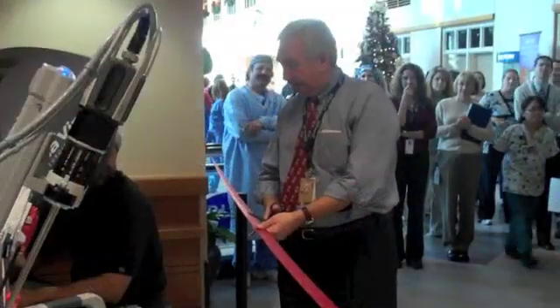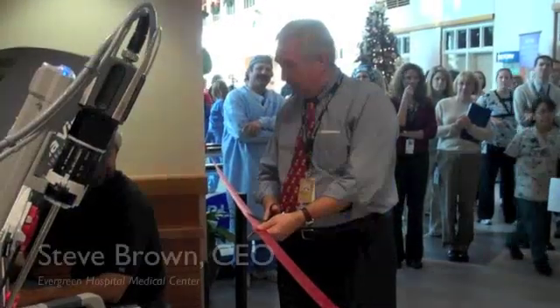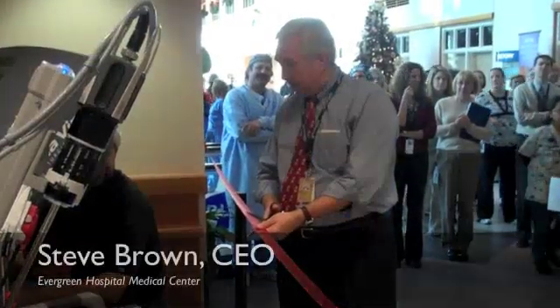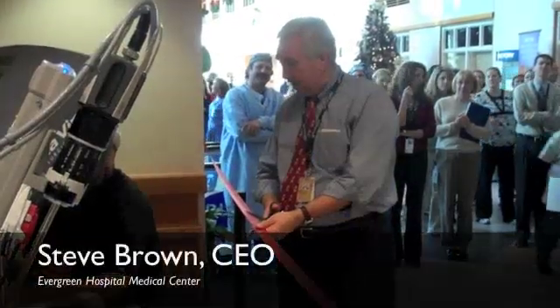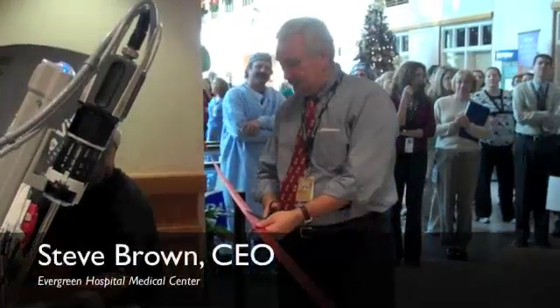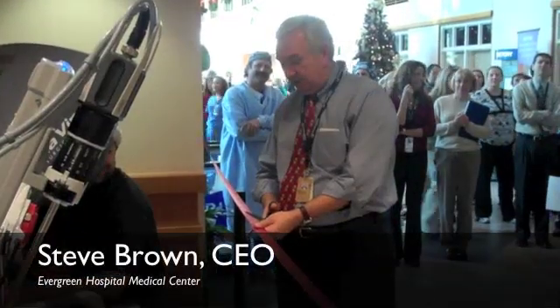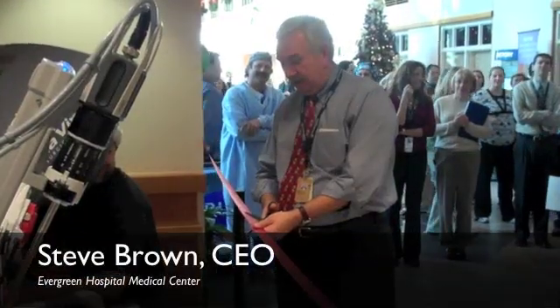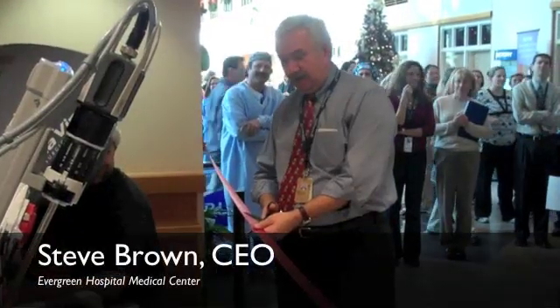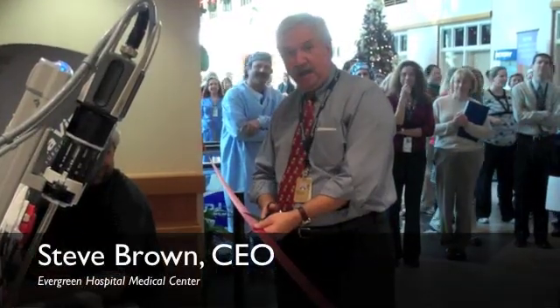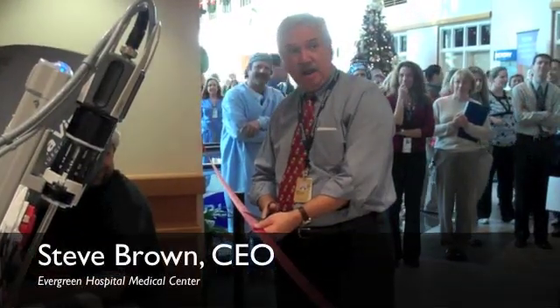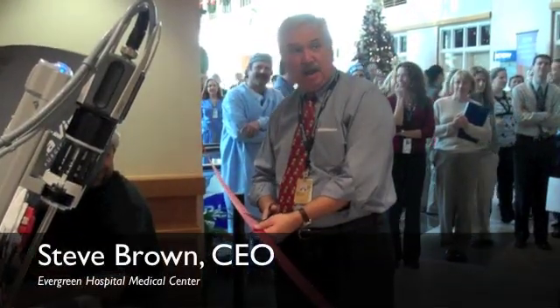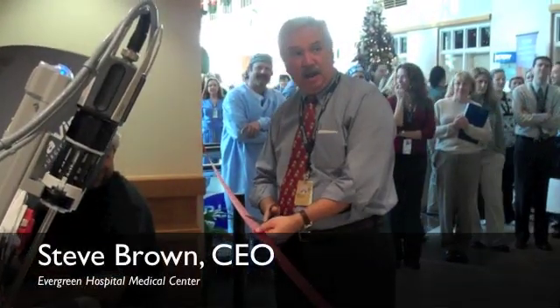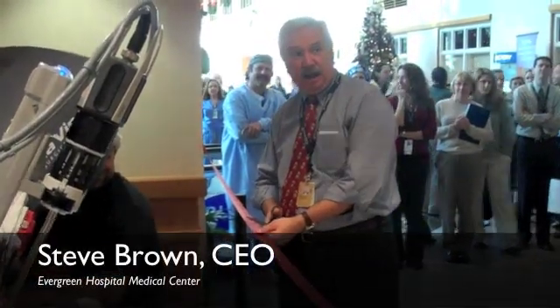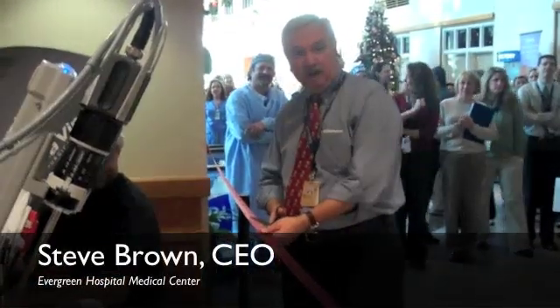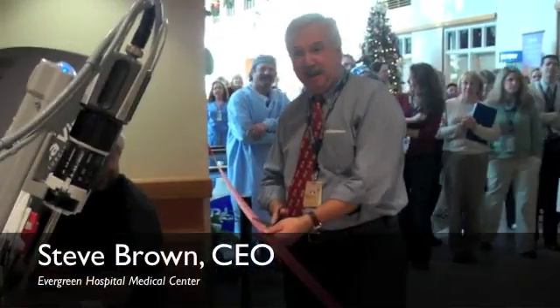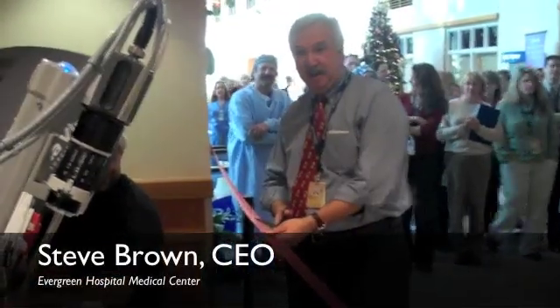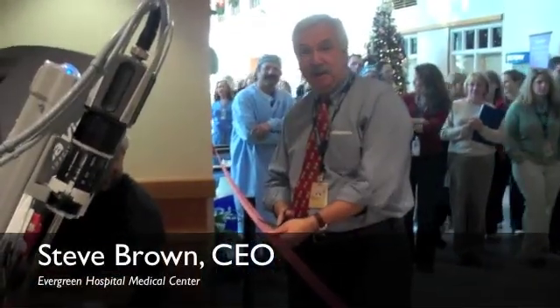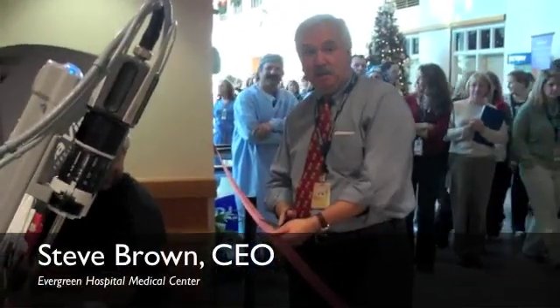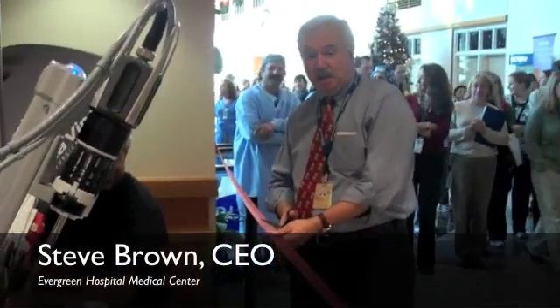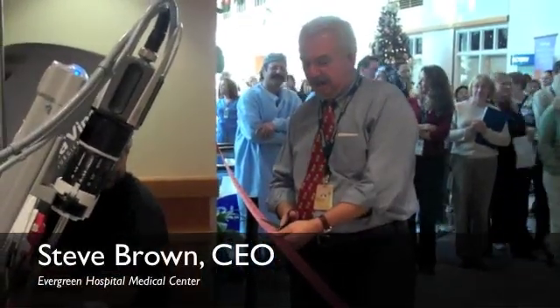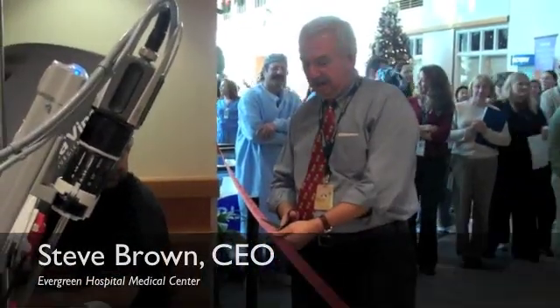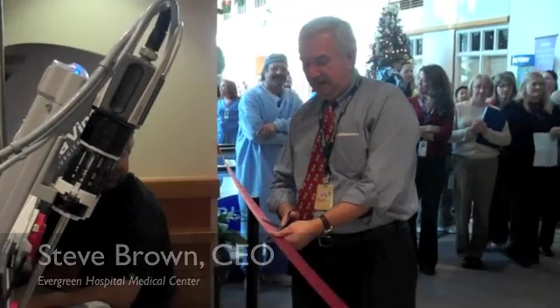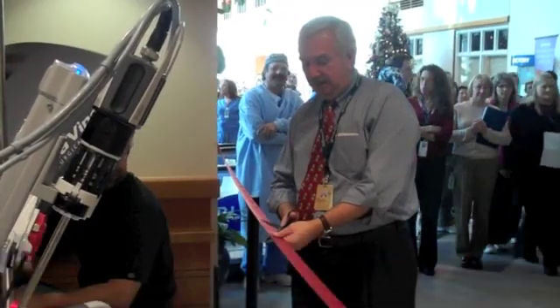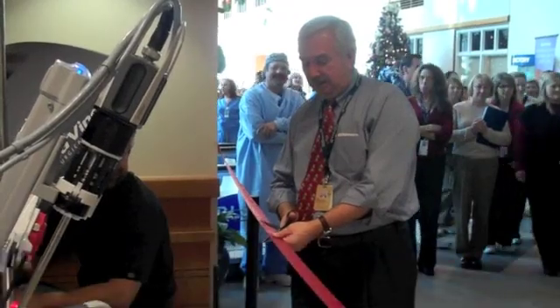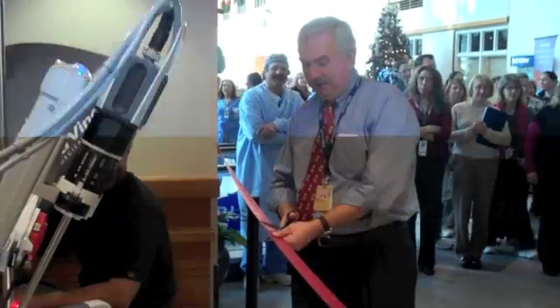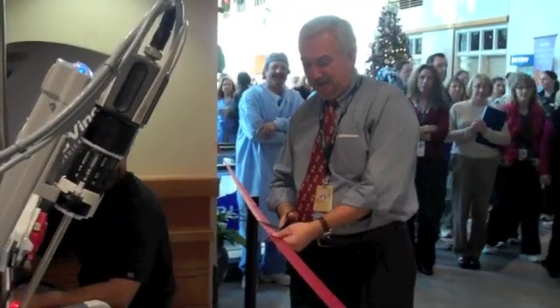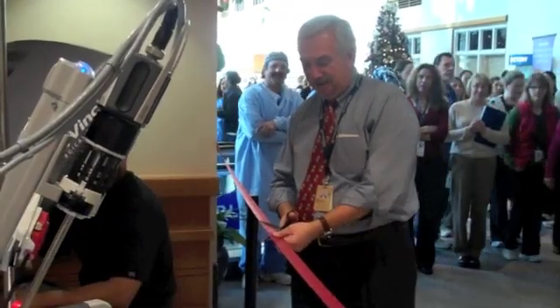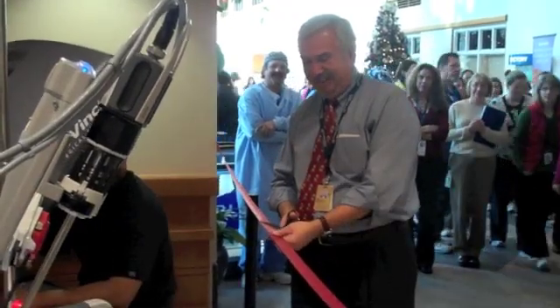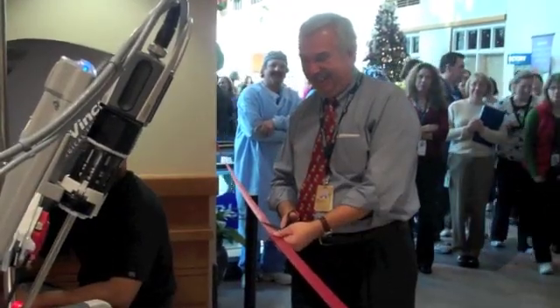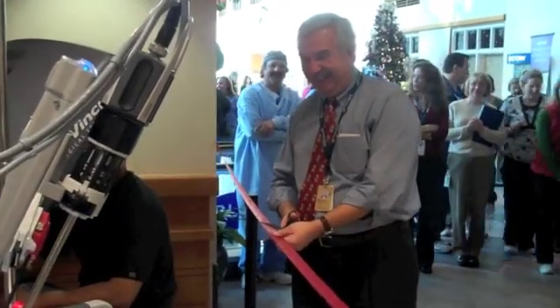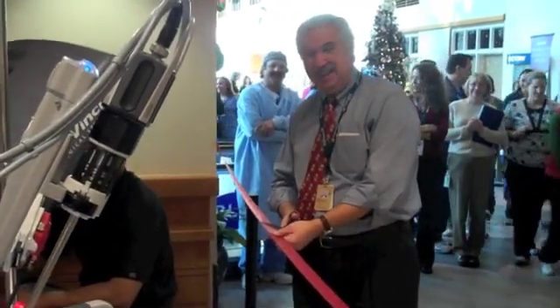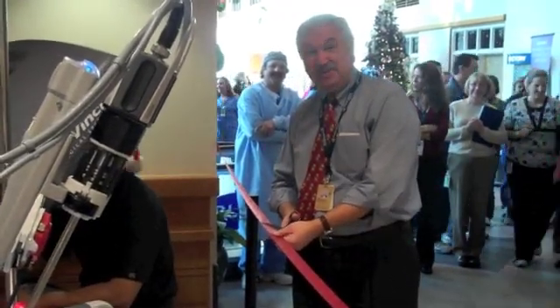Now you can watch me. Ready? Here we go. One — watch your finger — two, three.